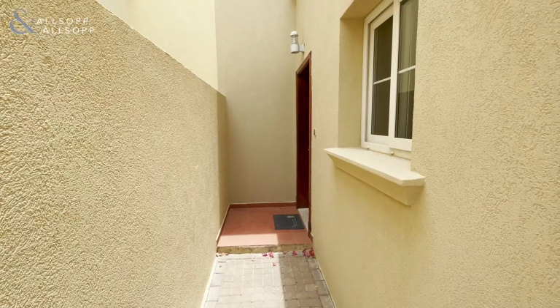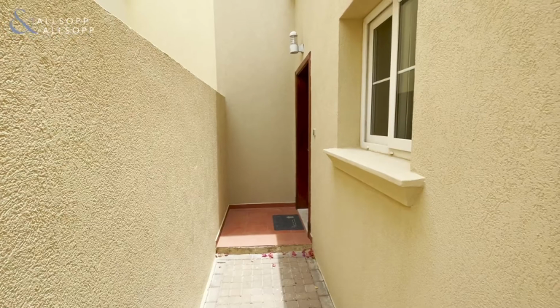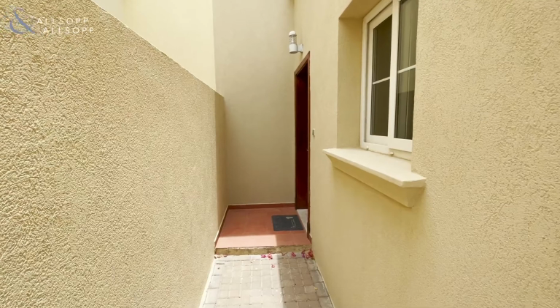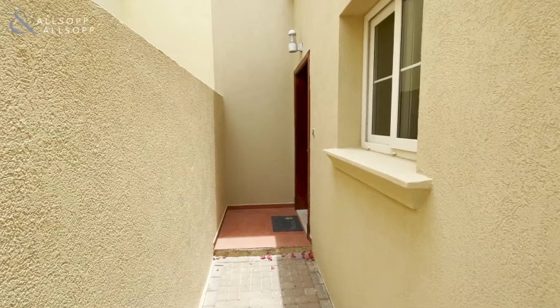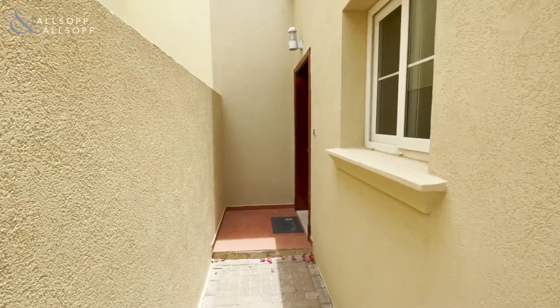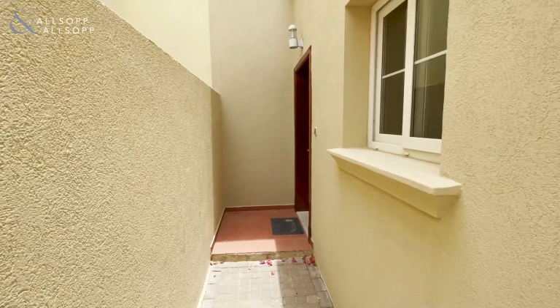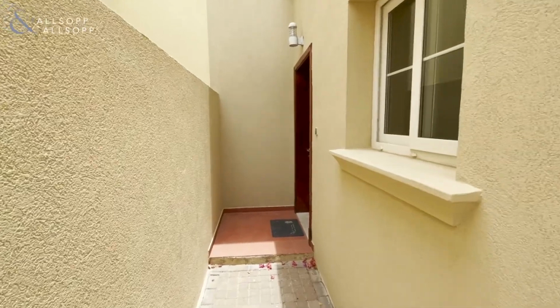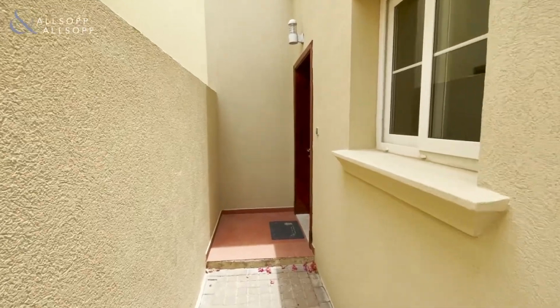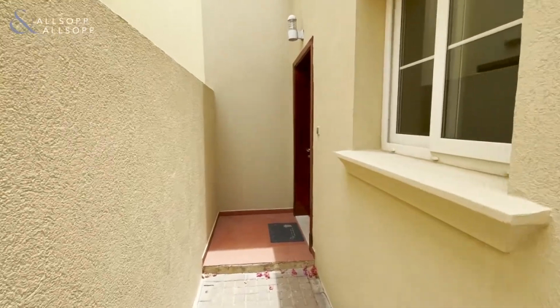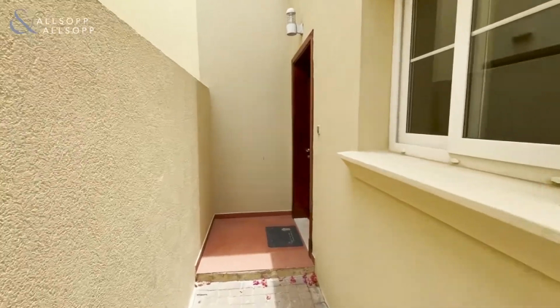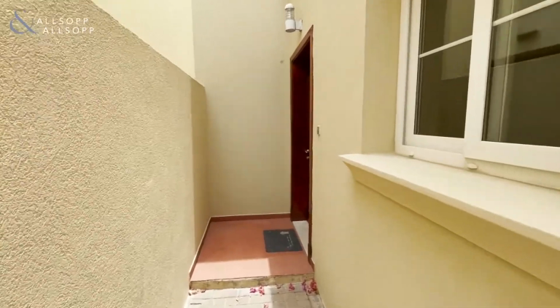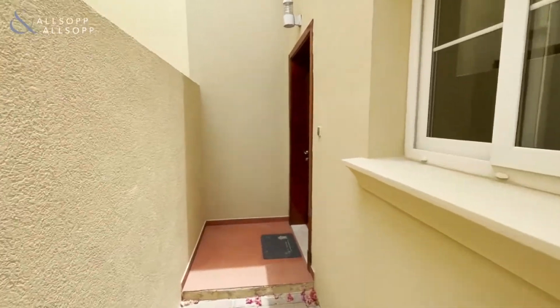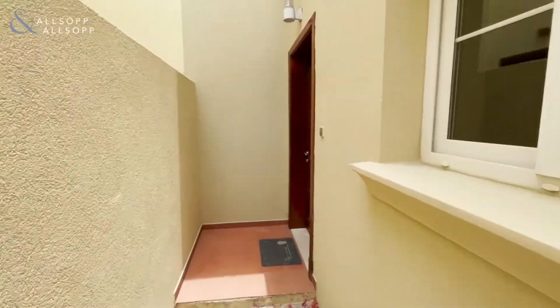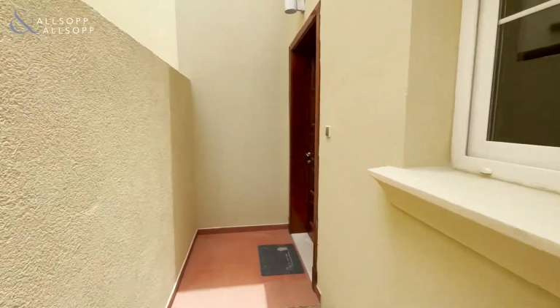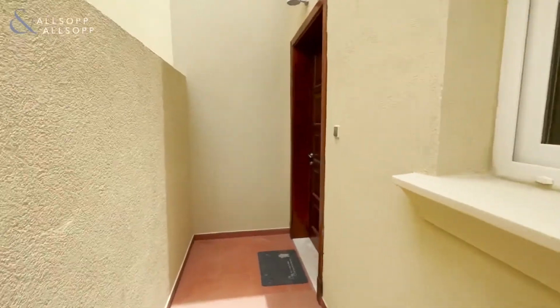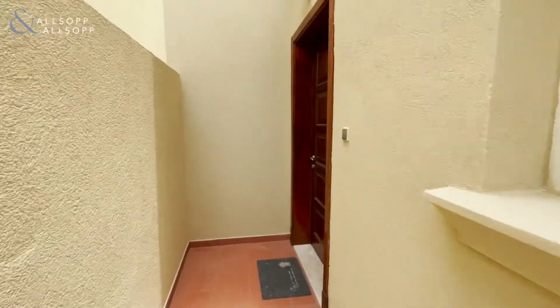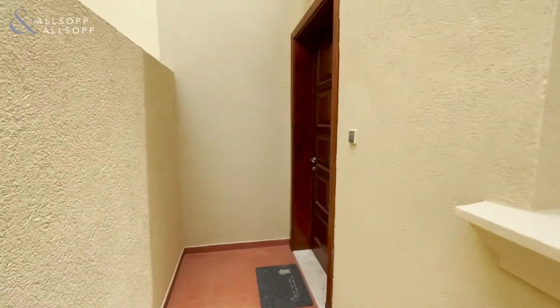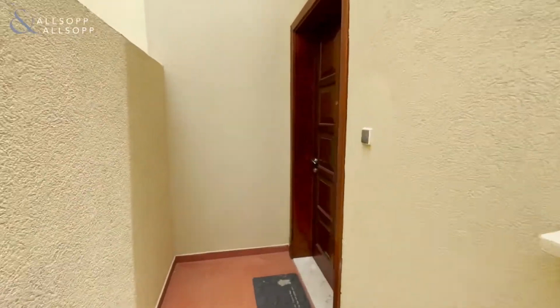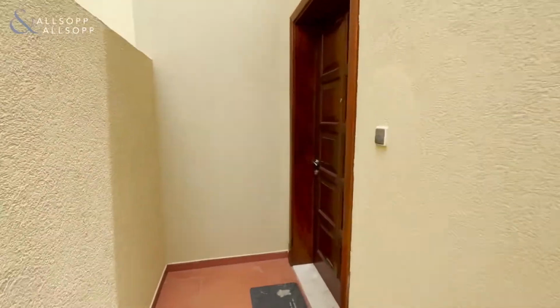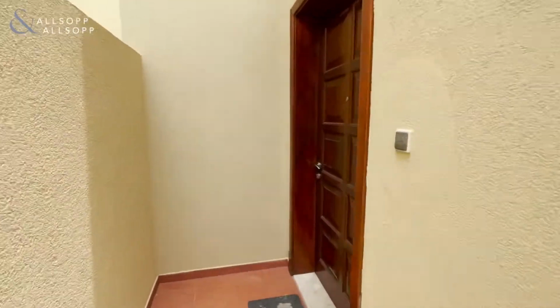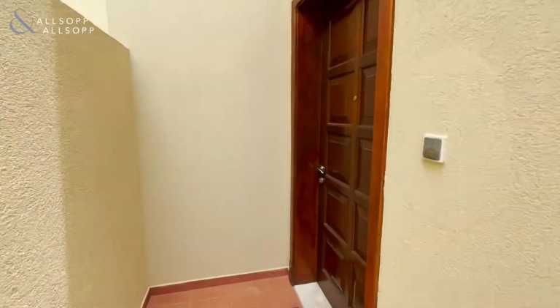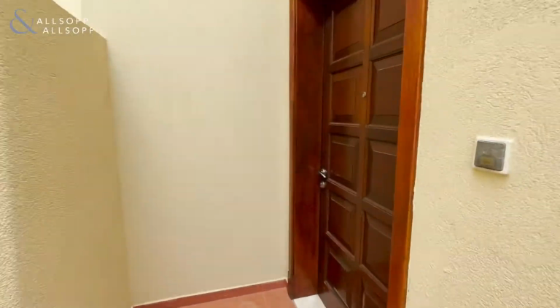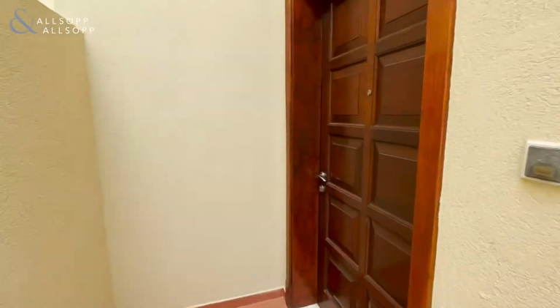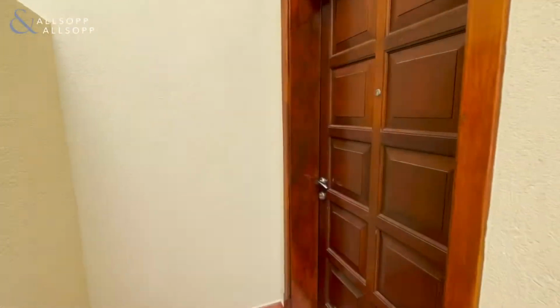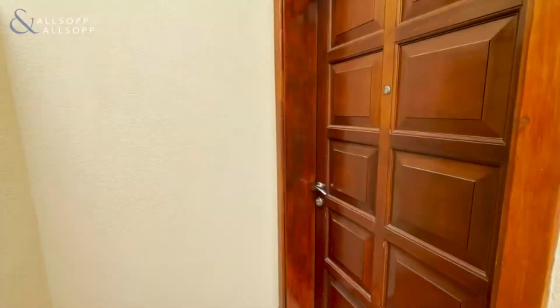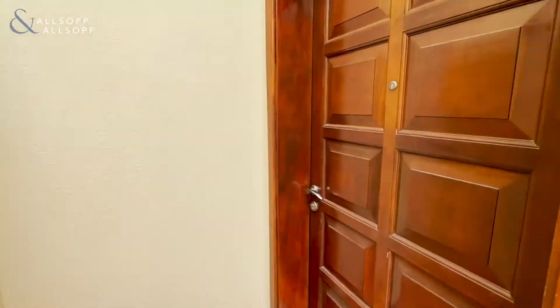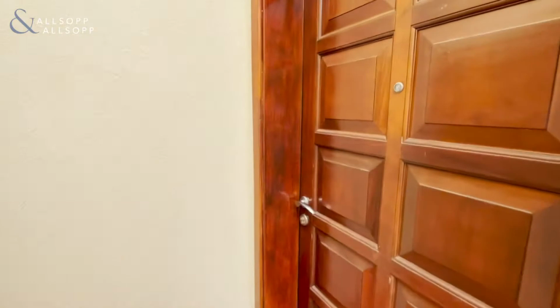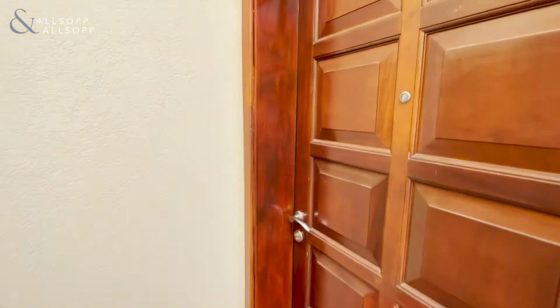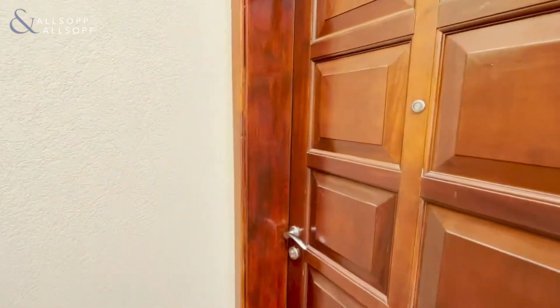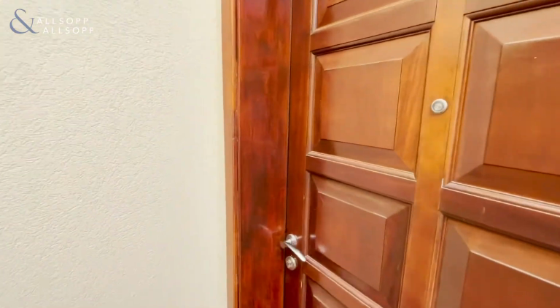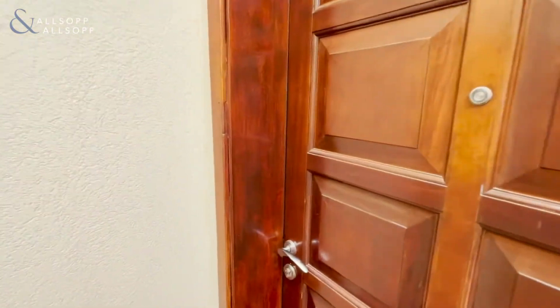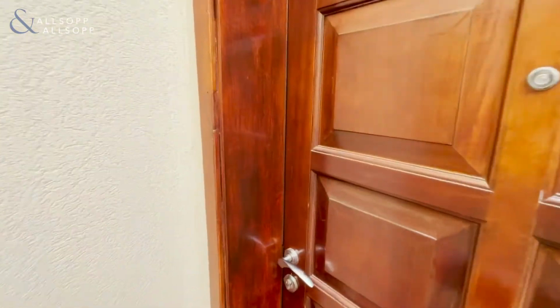Hi, this is Colm from Allsop and Allsop Real Estate. I'm at this Type 4M here in the Springs.